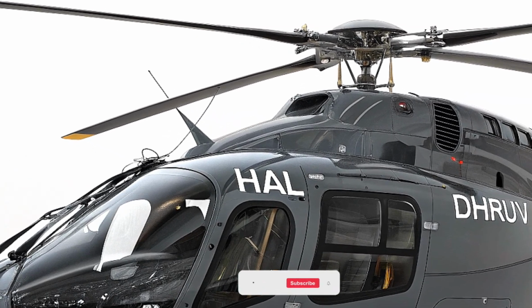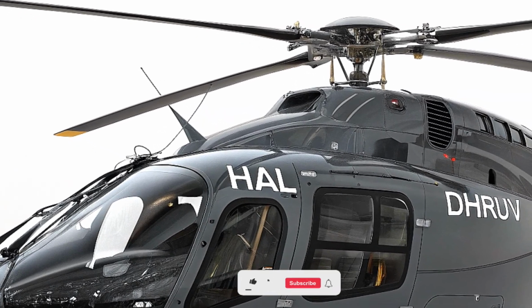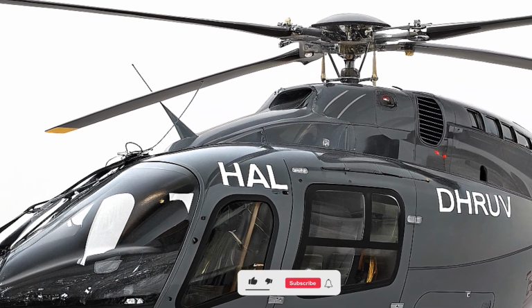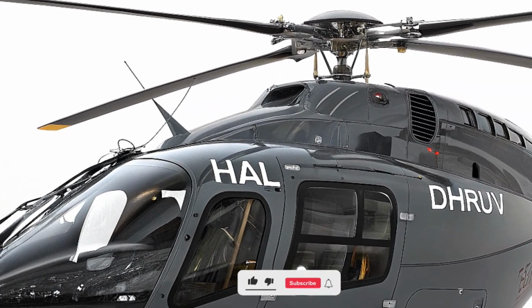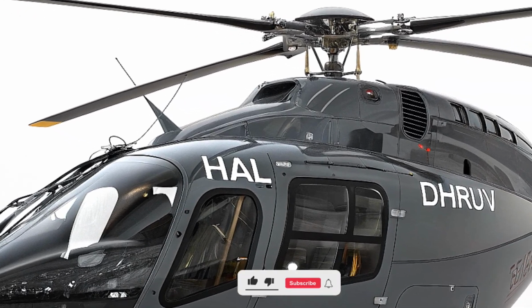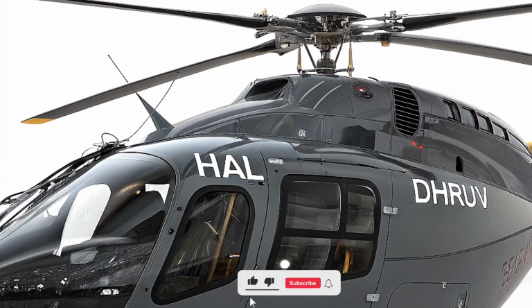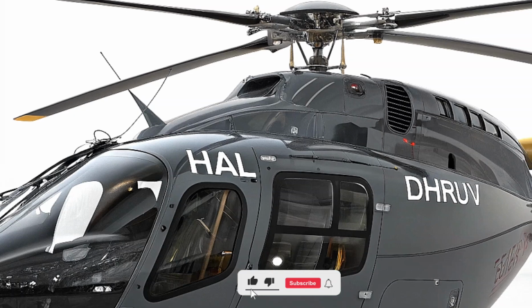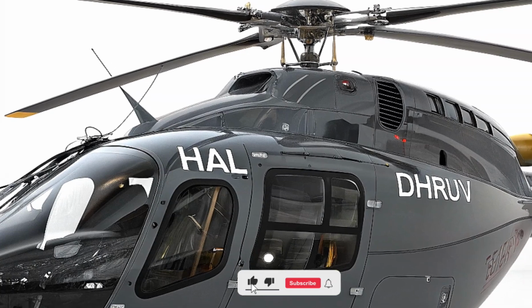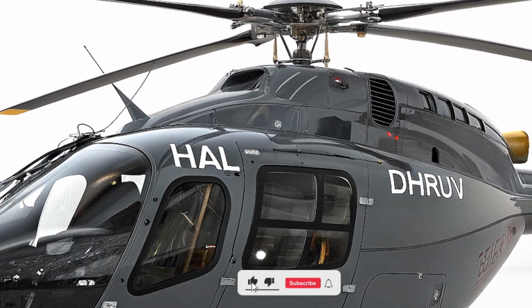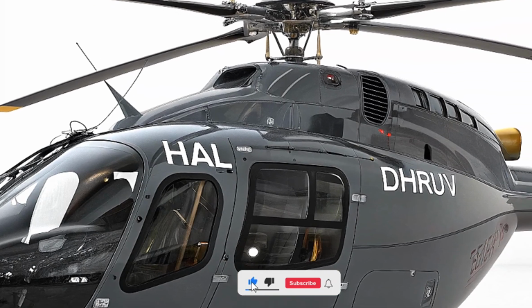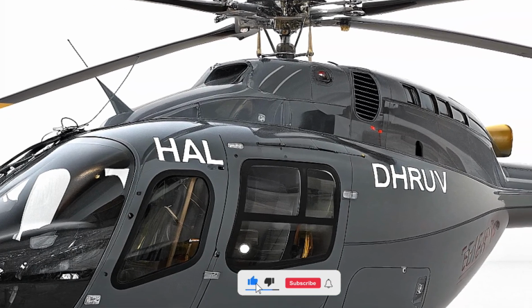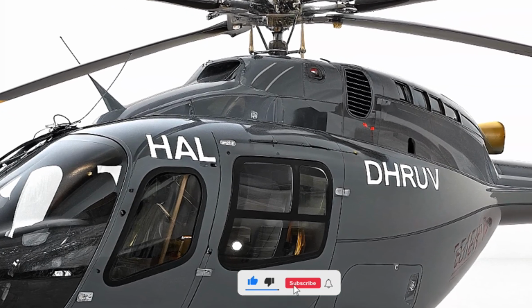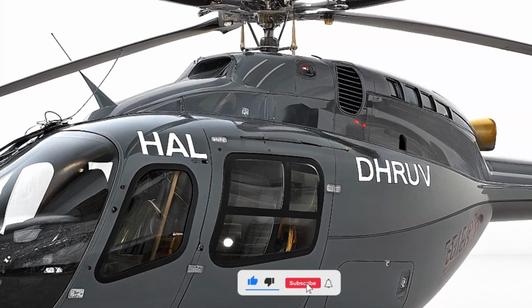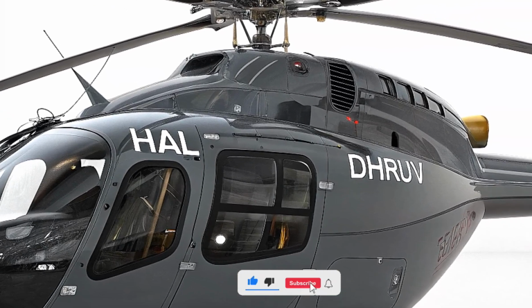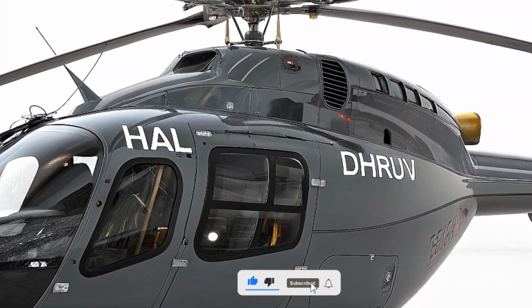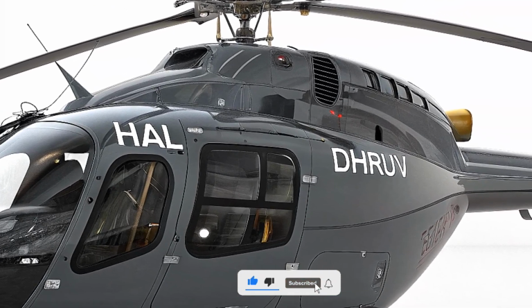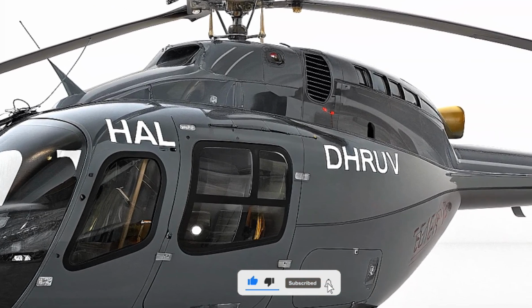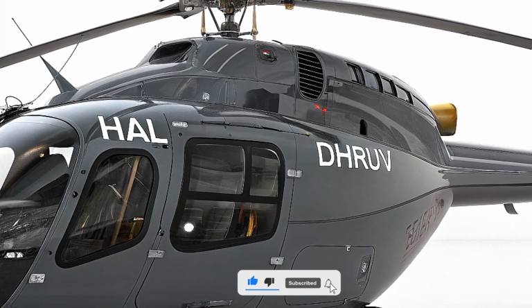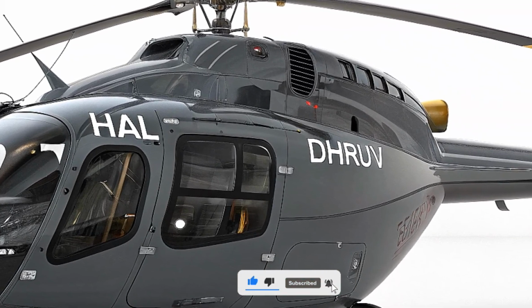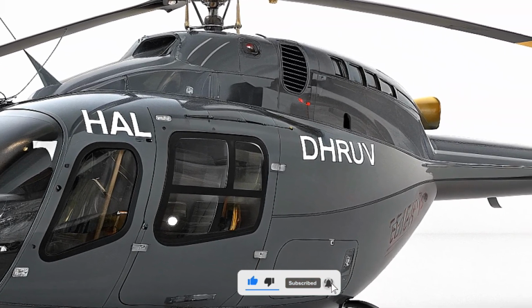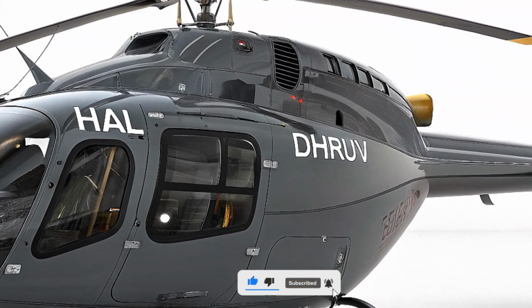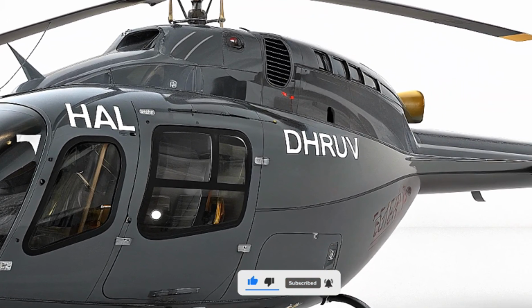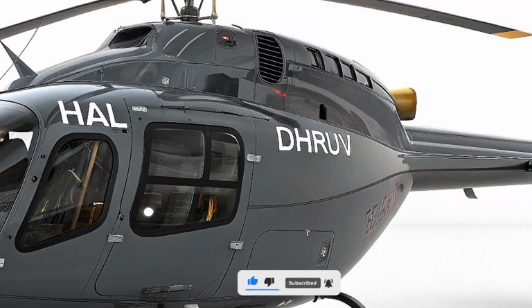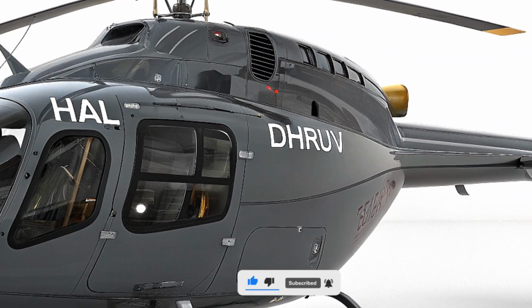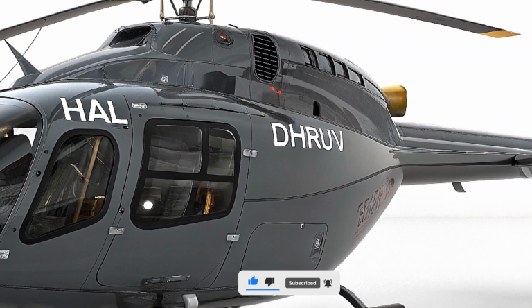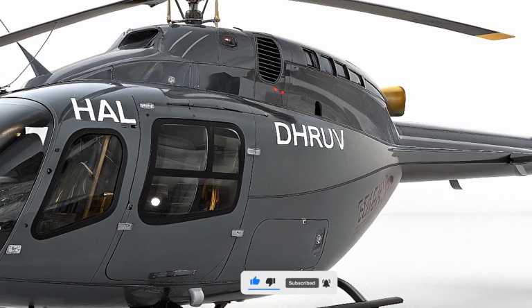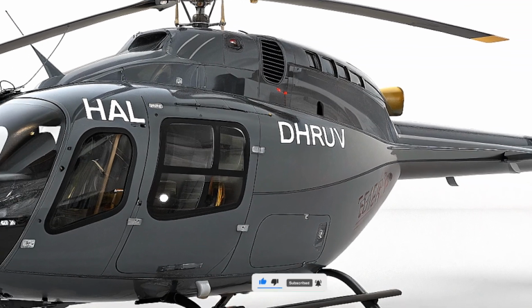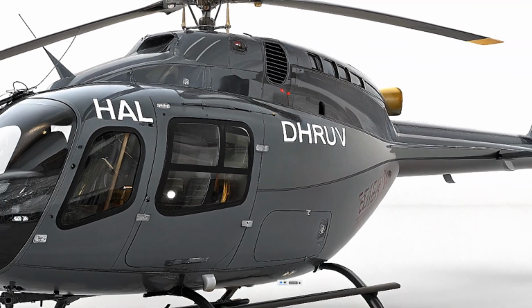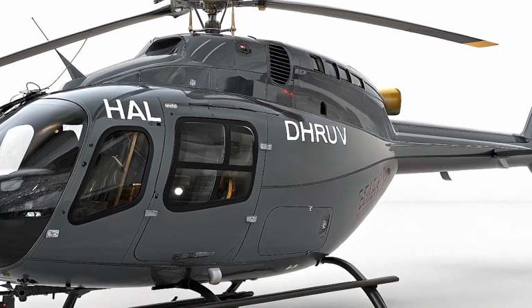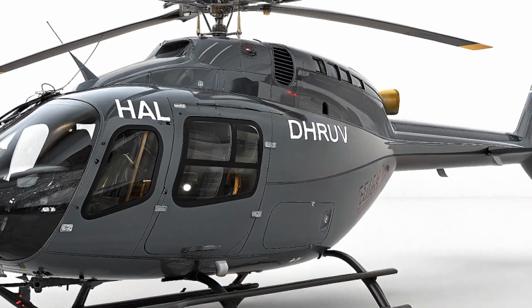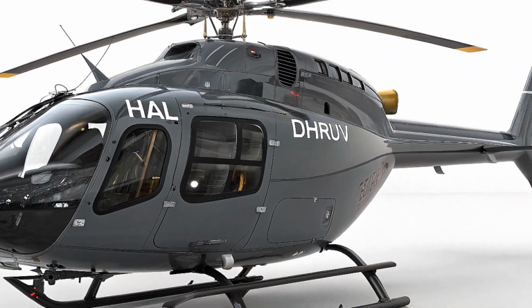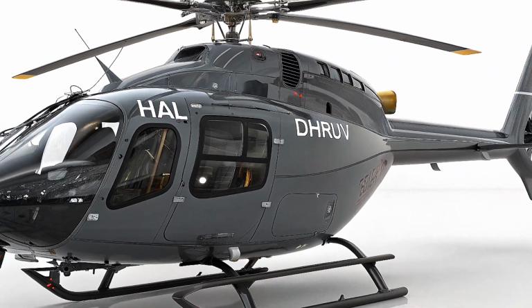What do you think about the HAL Dhruv UHM? Let us know in the comments, and if you enjoyed this deep dive, share it with your friends. This is Life on Wheel — we'll see you in the next one. Stay soaring.